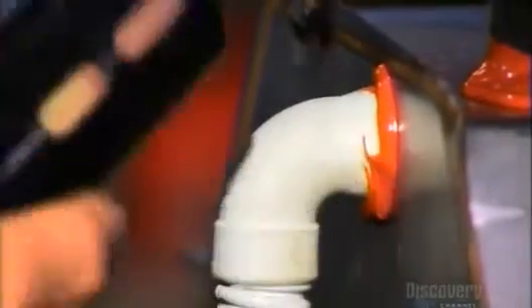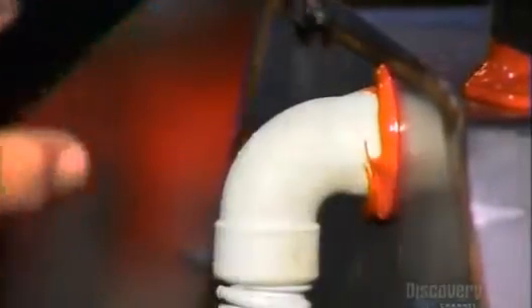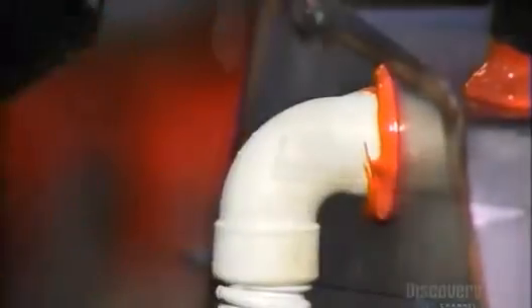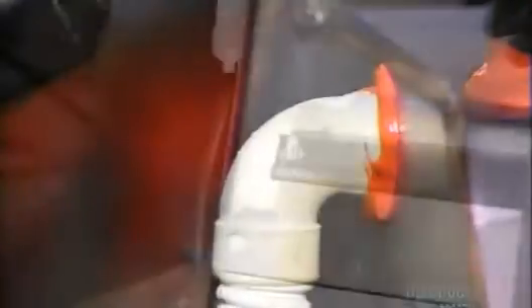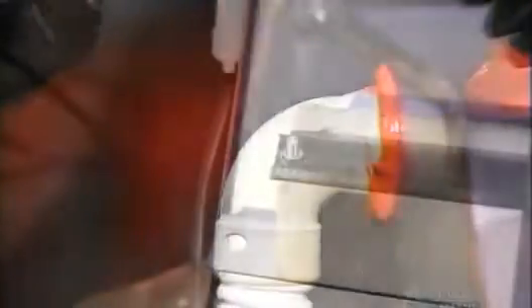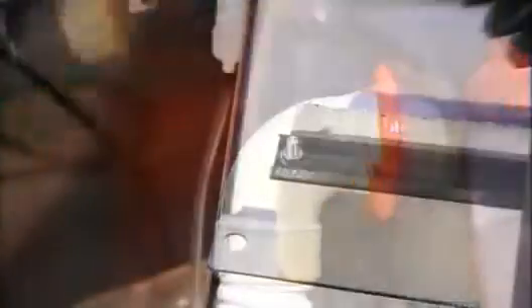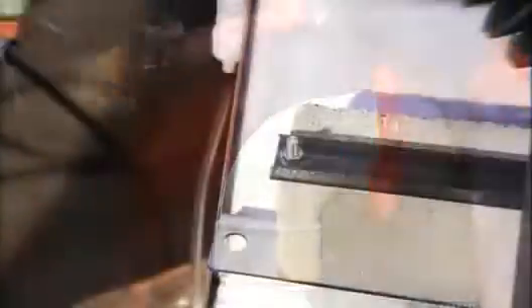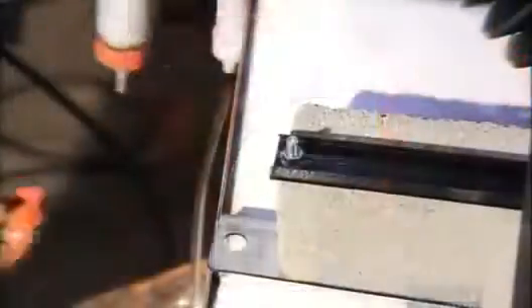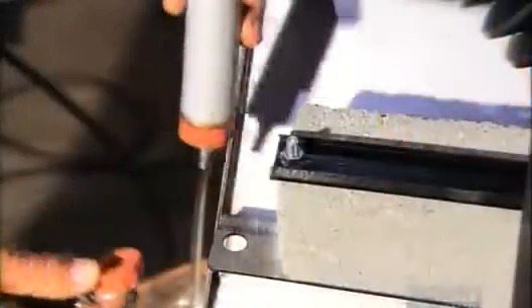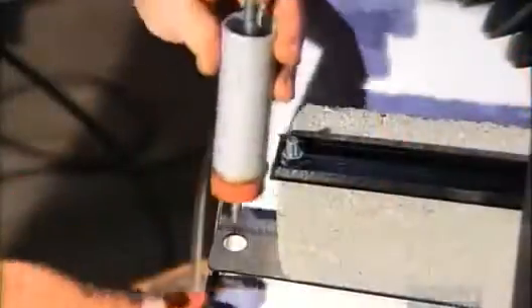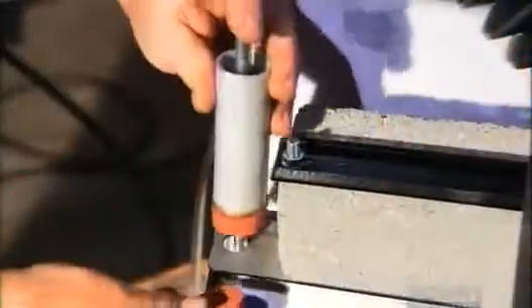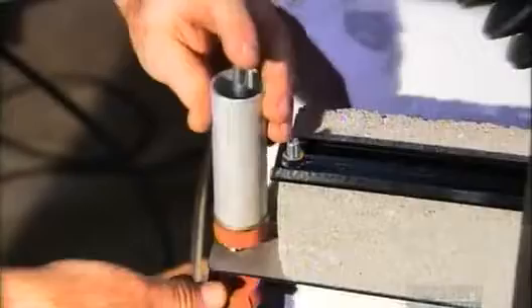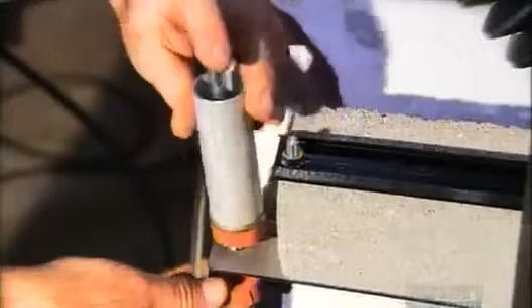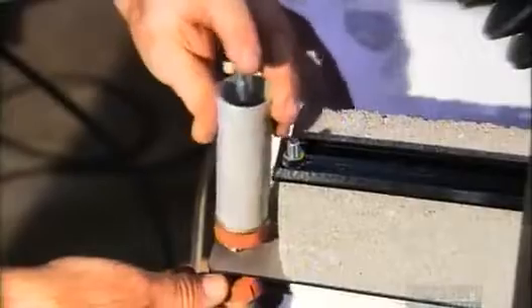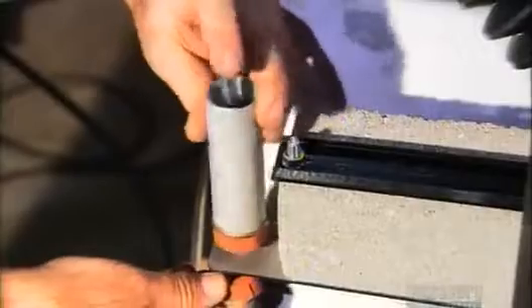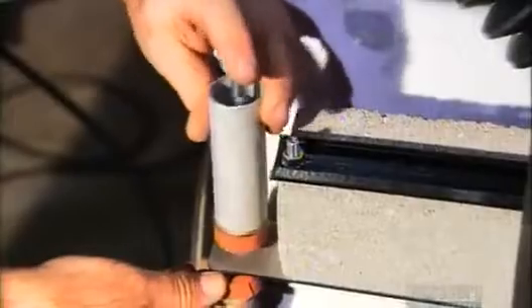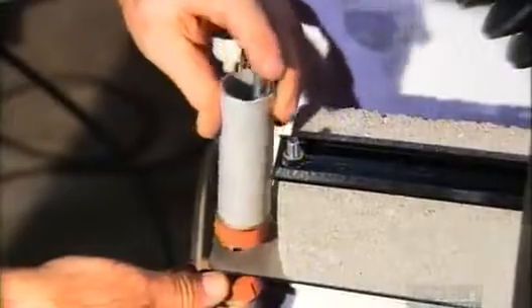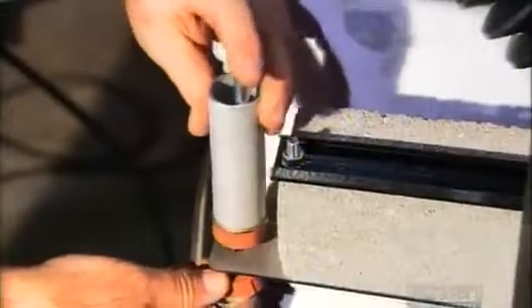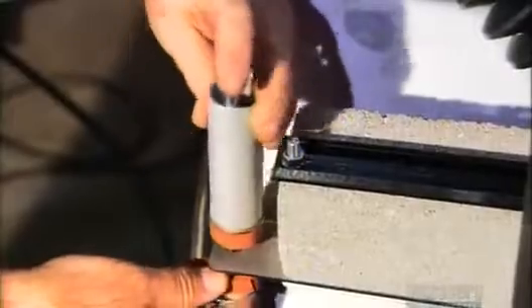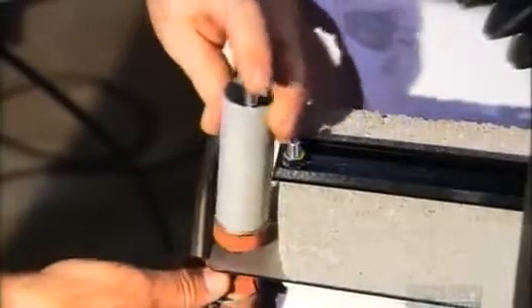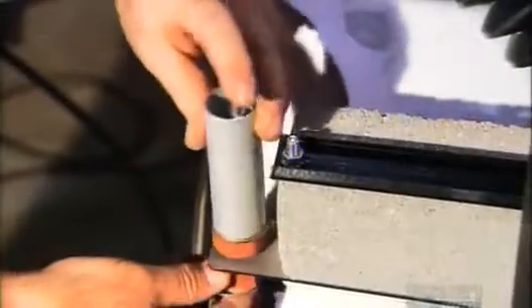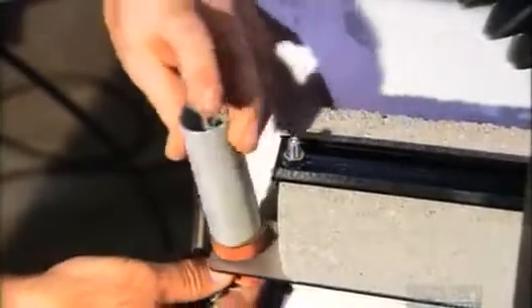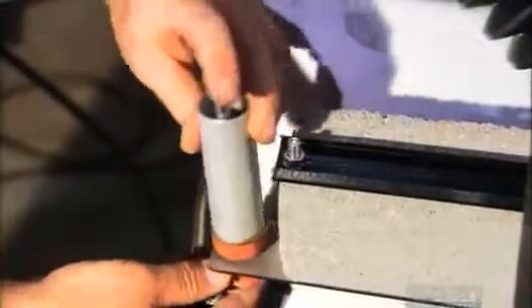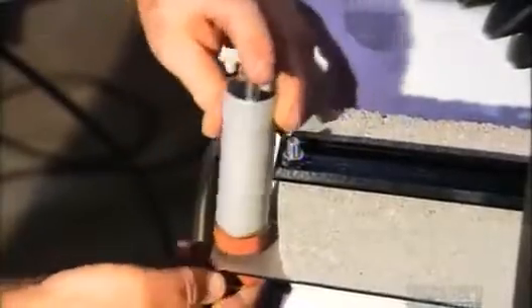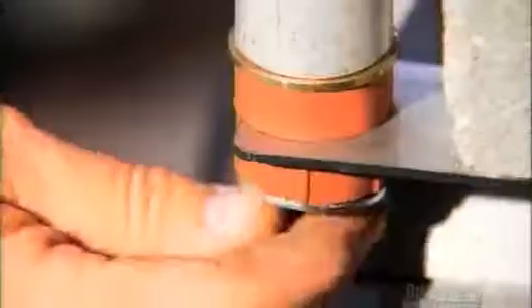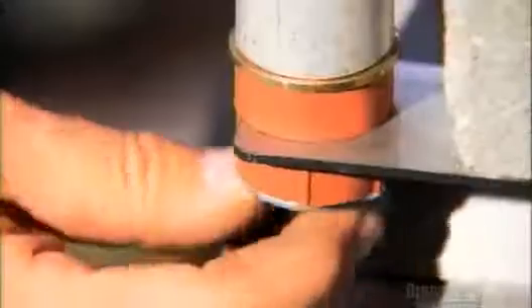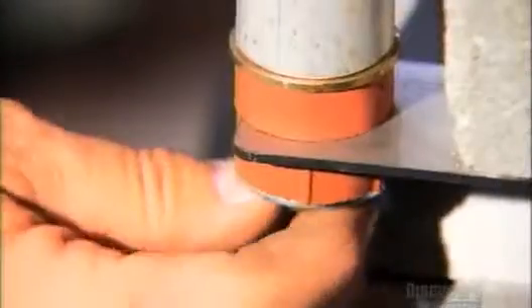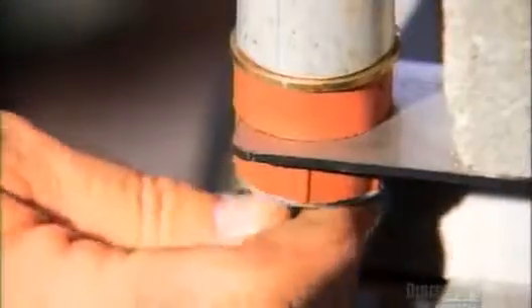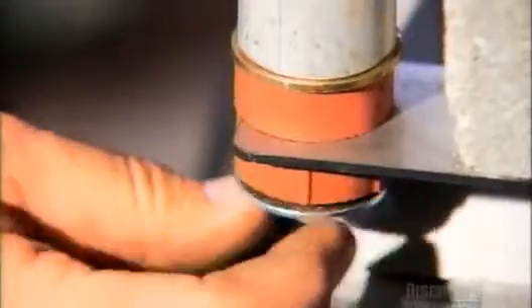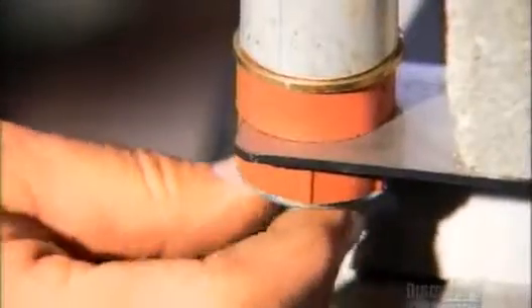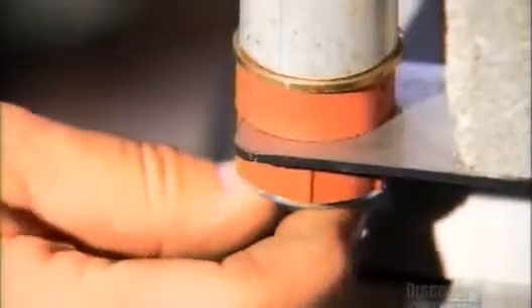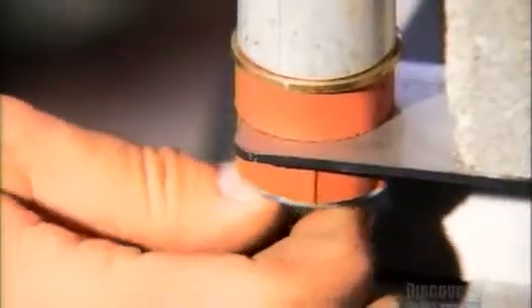Now he can install the suspension struts that support the outer tub, one at each corner of the base.